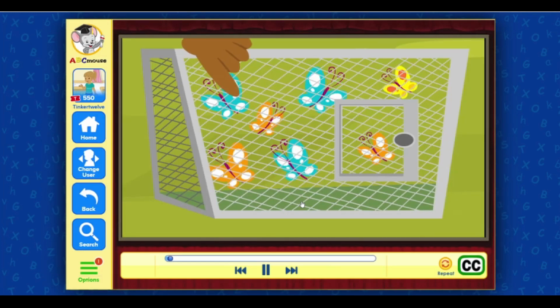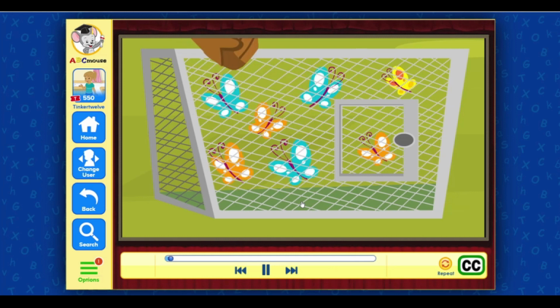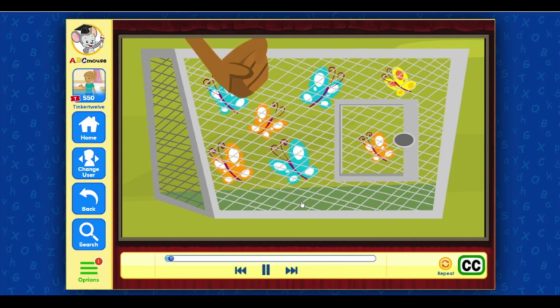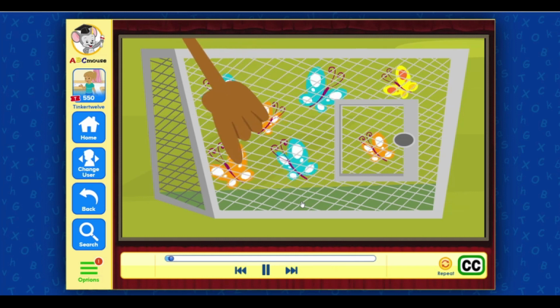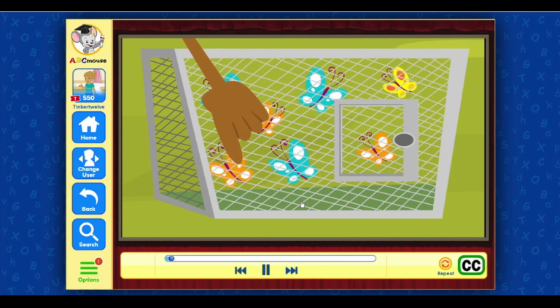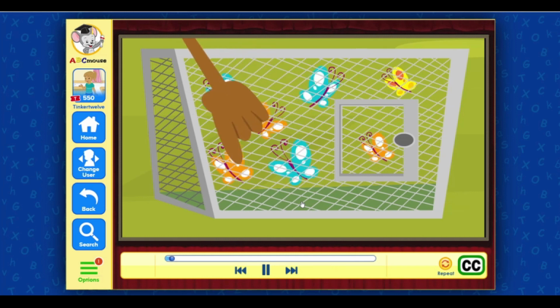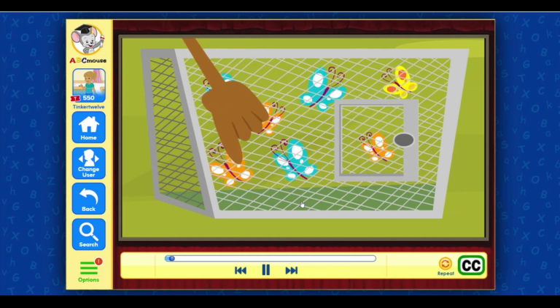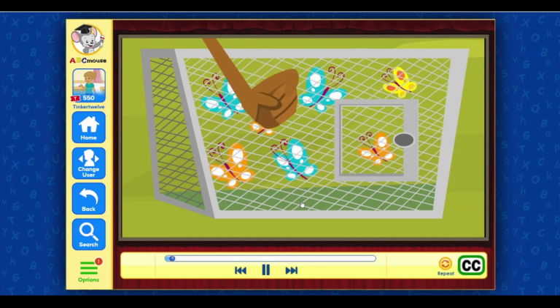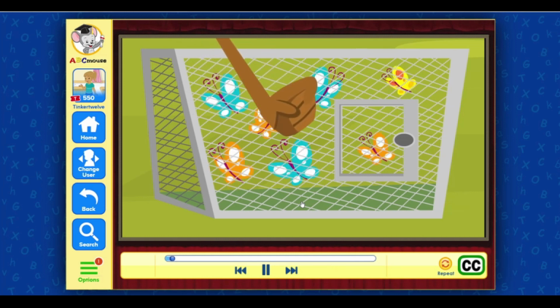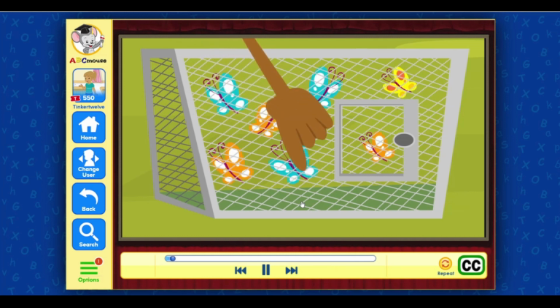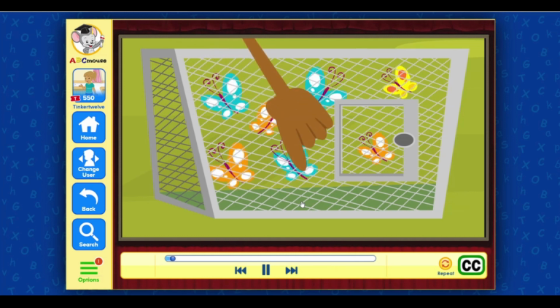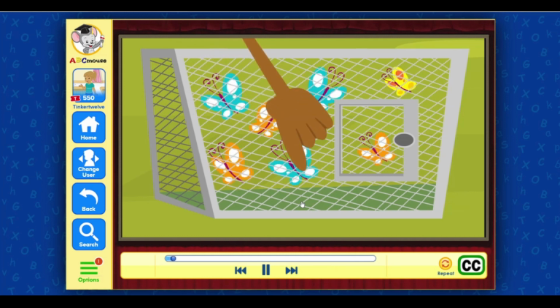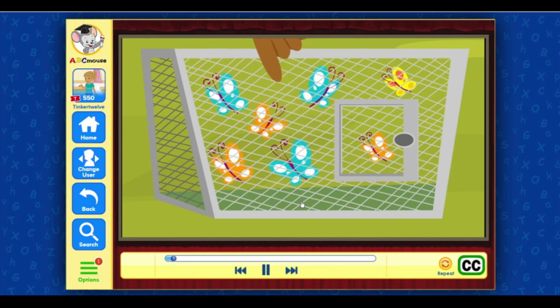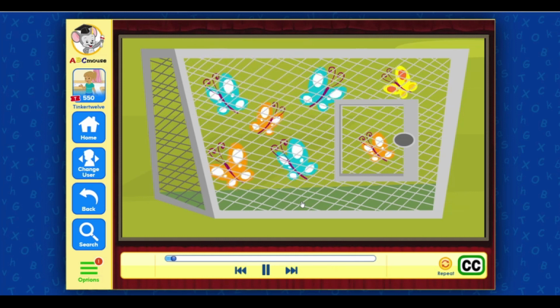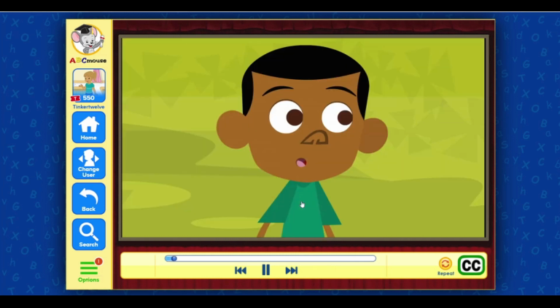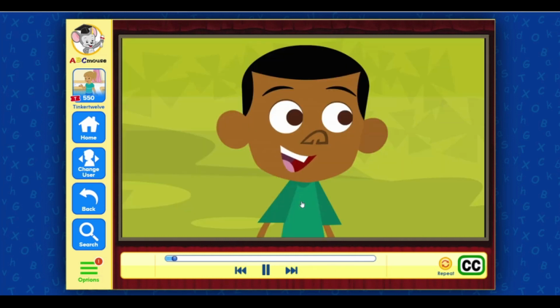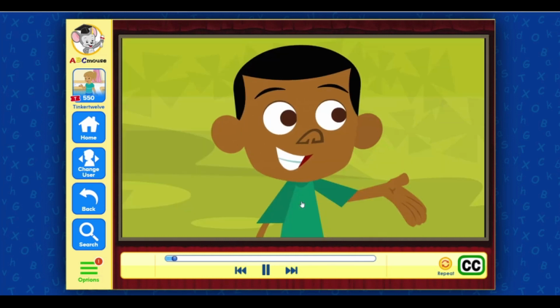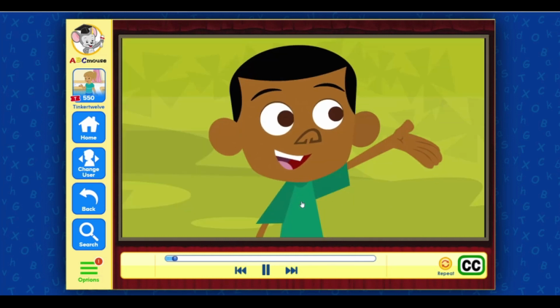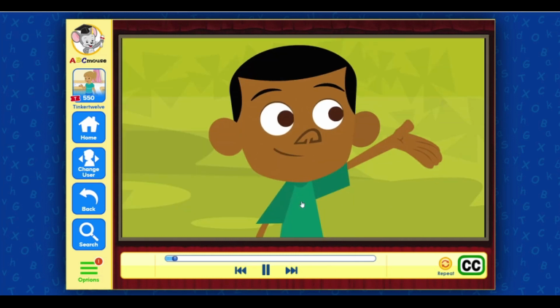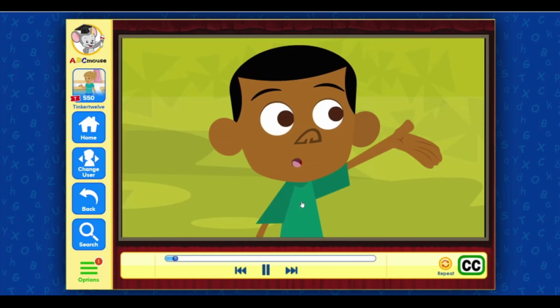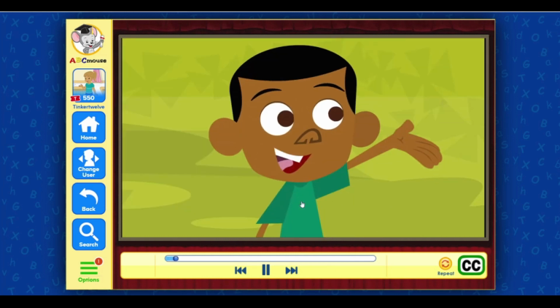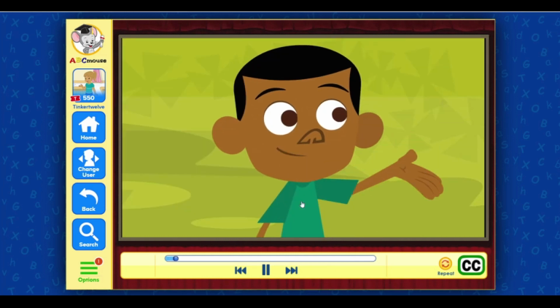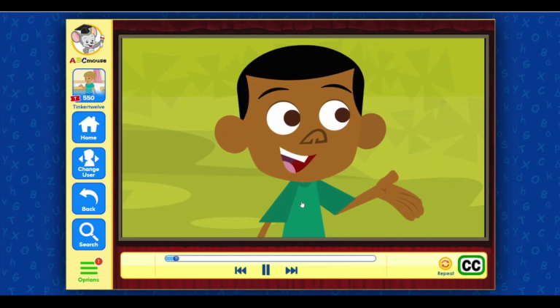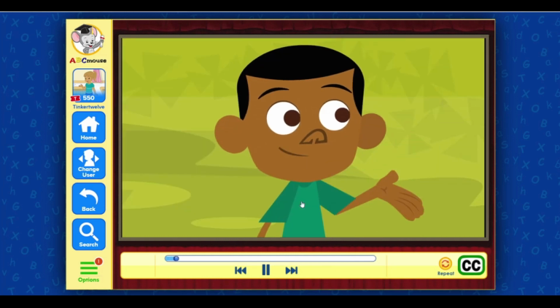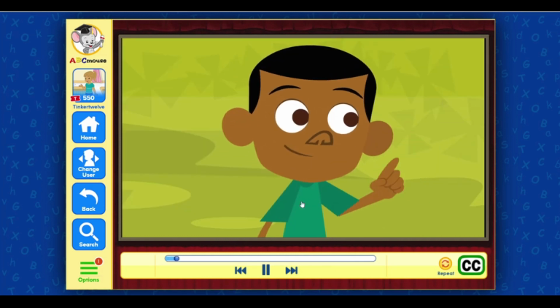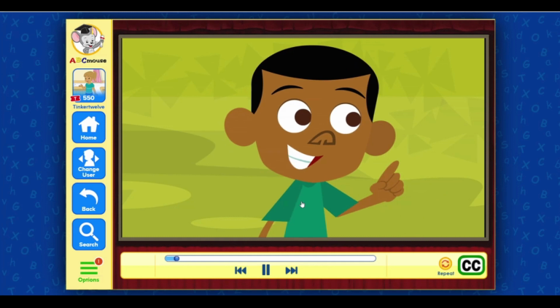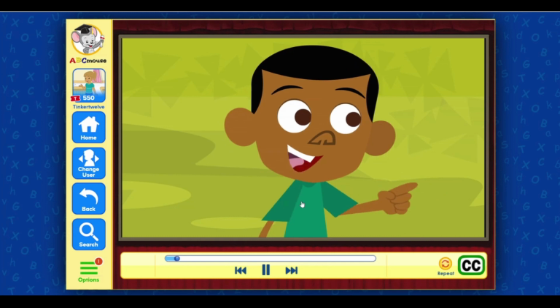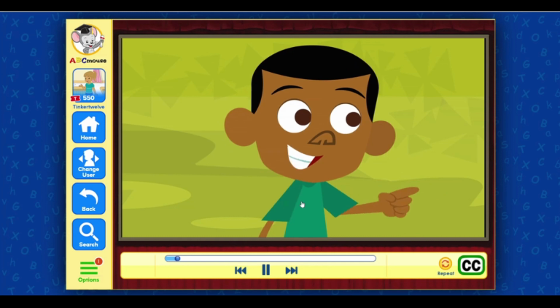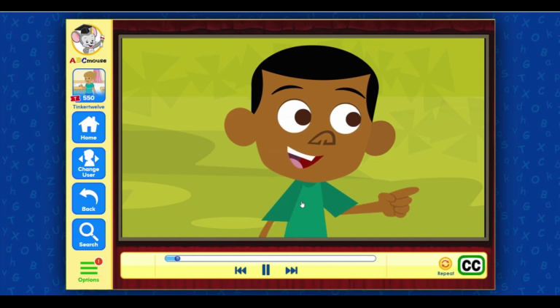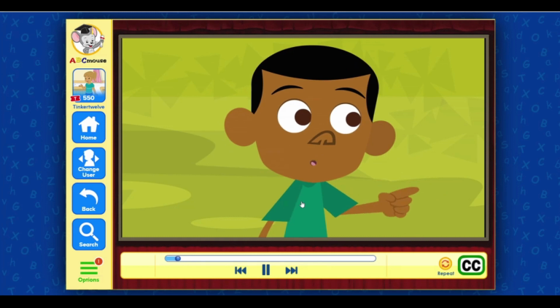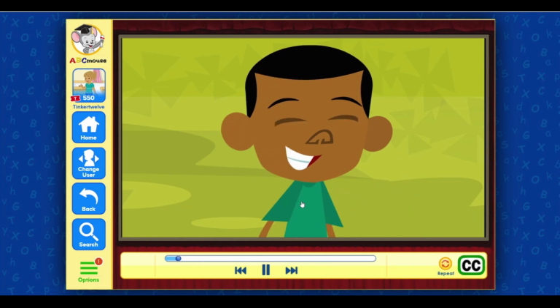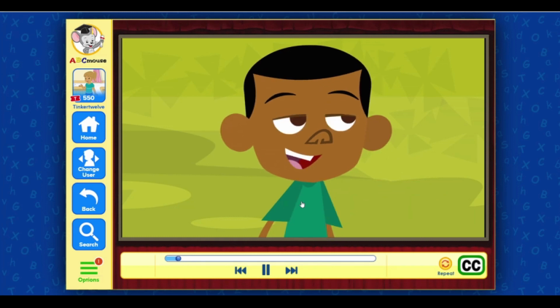Five, six, seven. We've got seven butterflies, Mia. And lots more to catch.